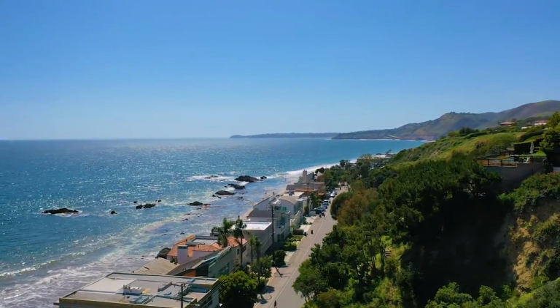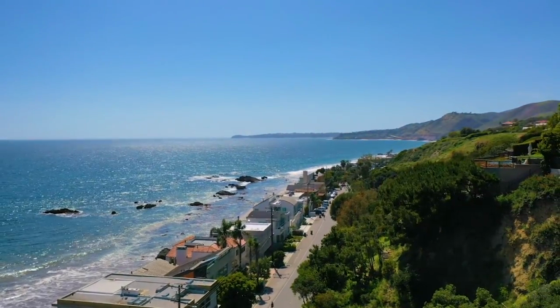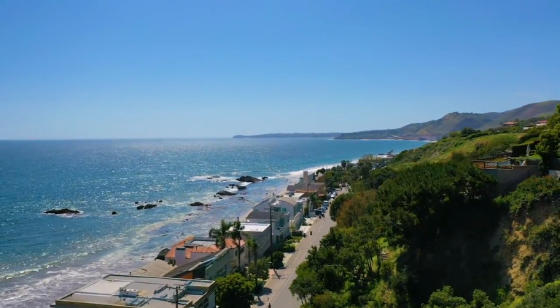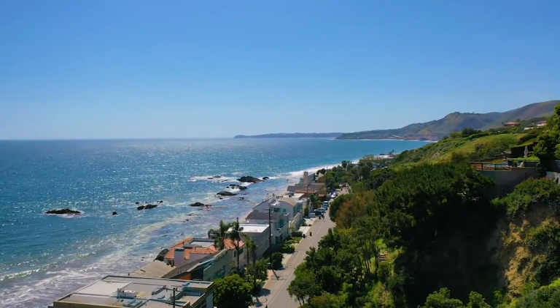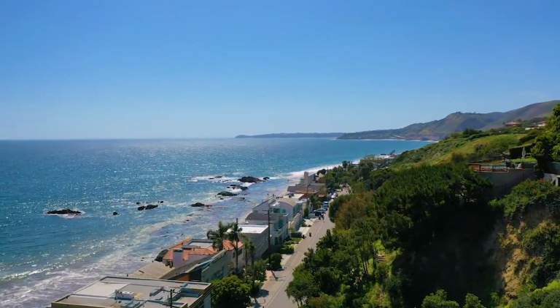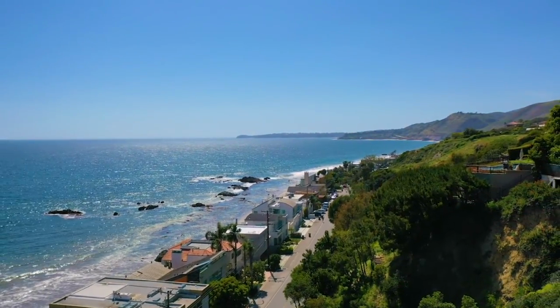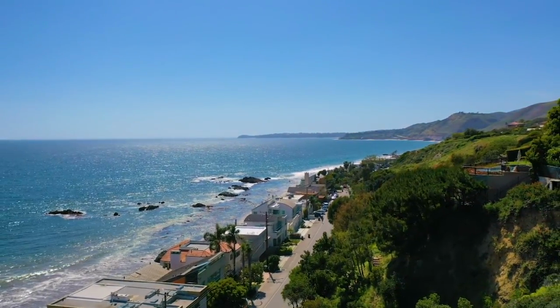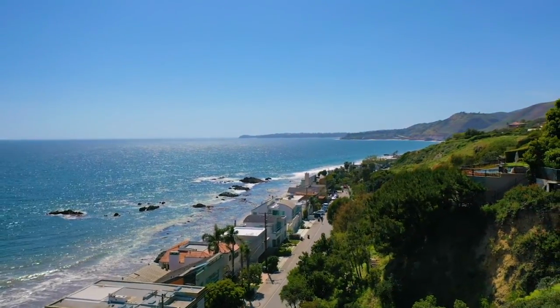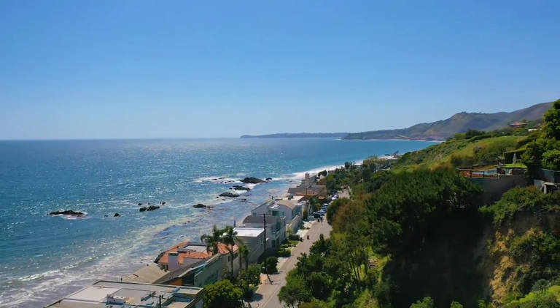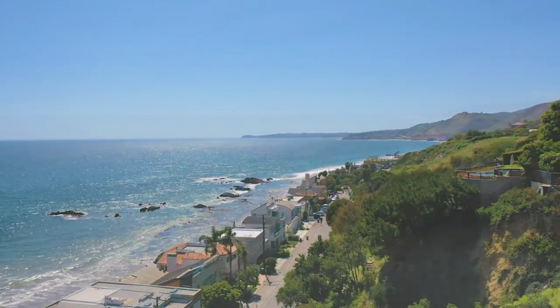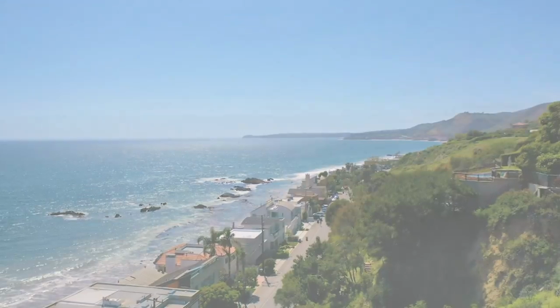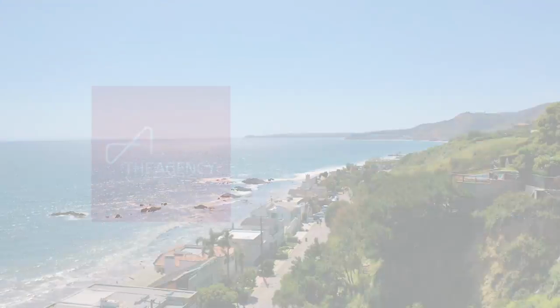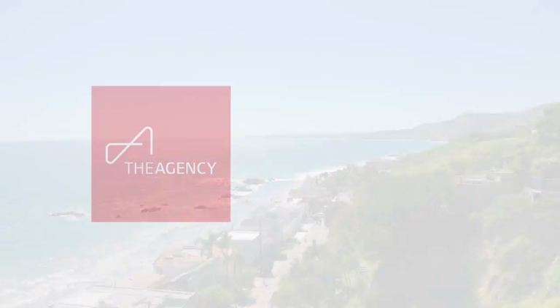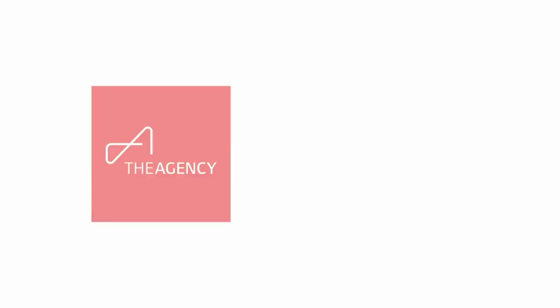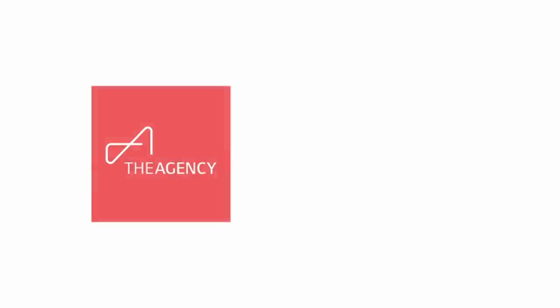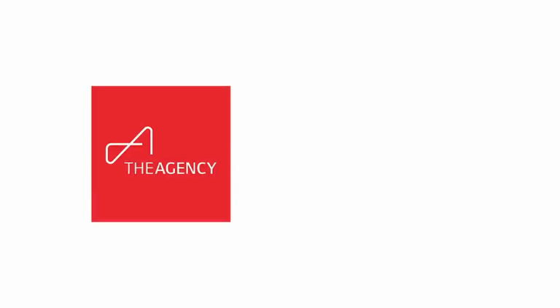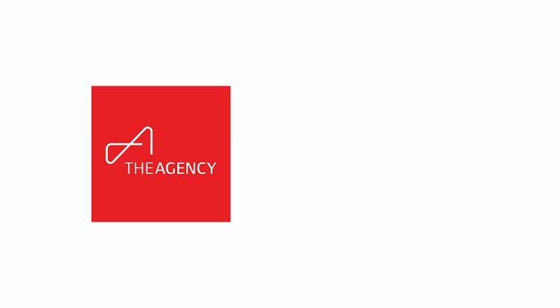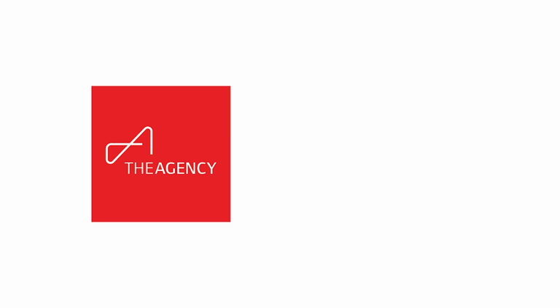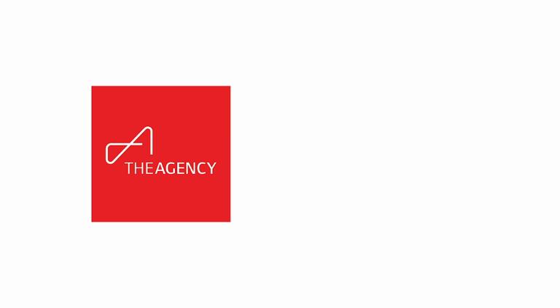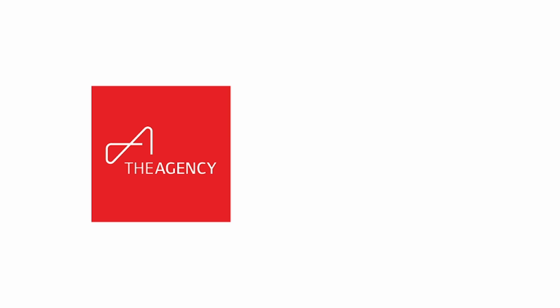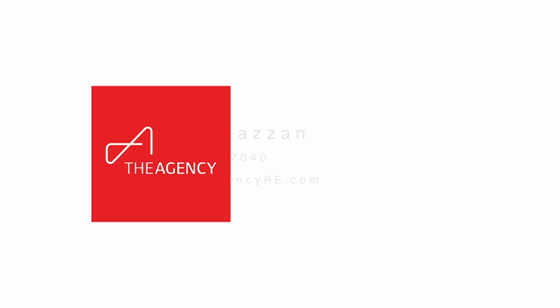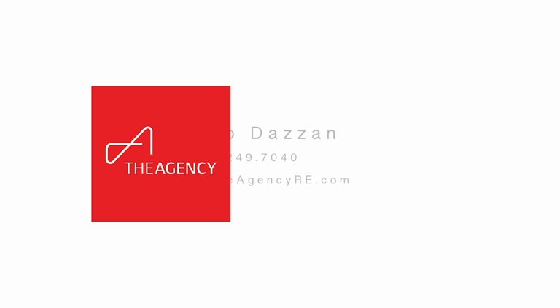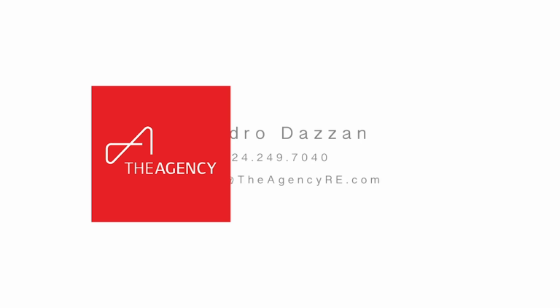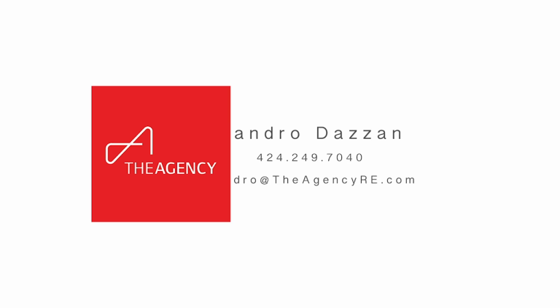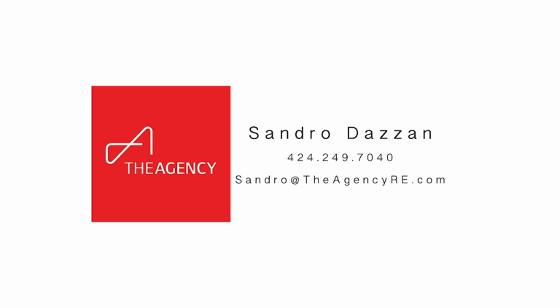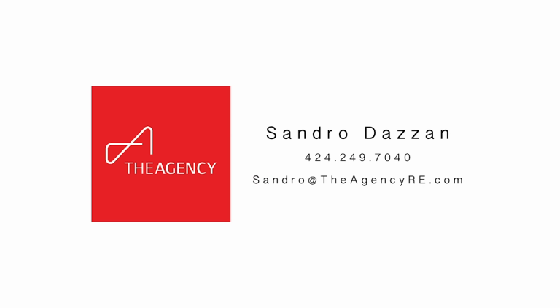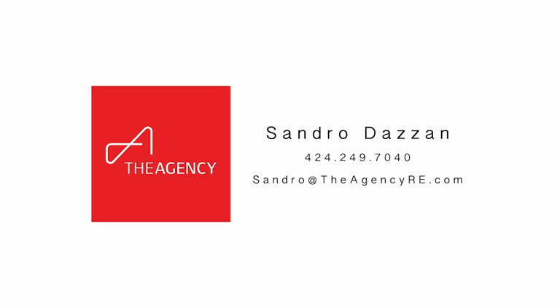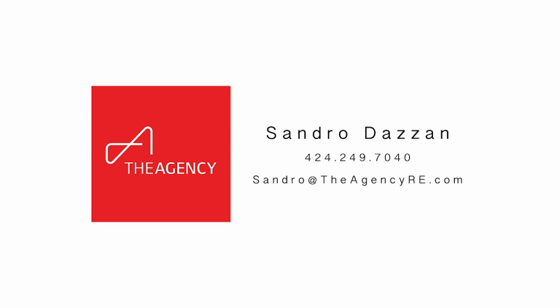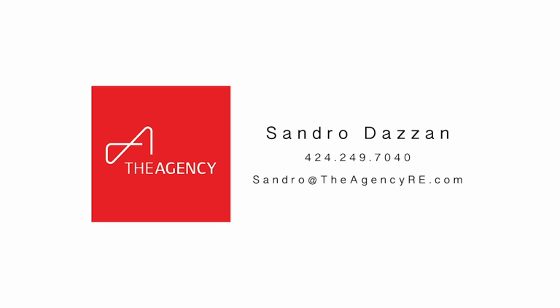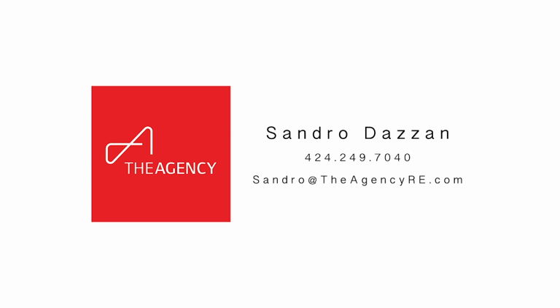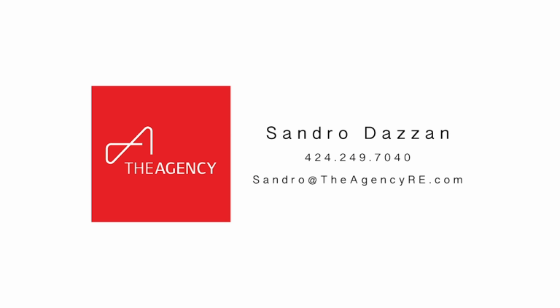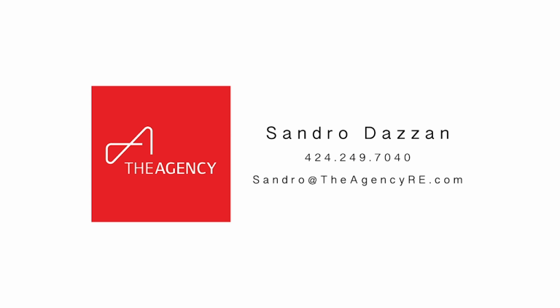Thanks again for joining me on the tour. This is Sondra with The Agency. See you next time.